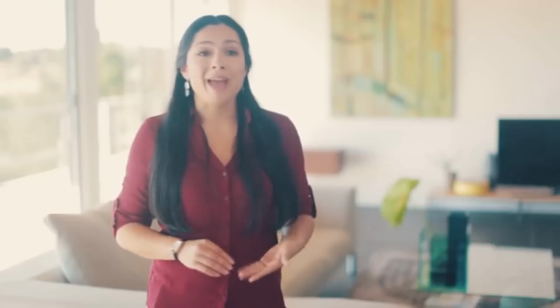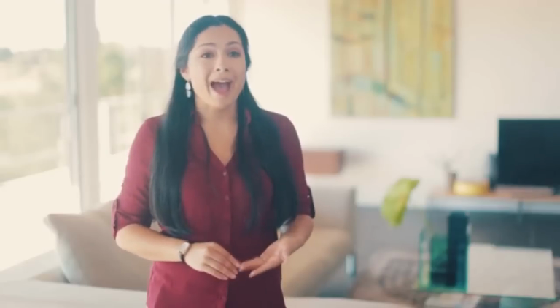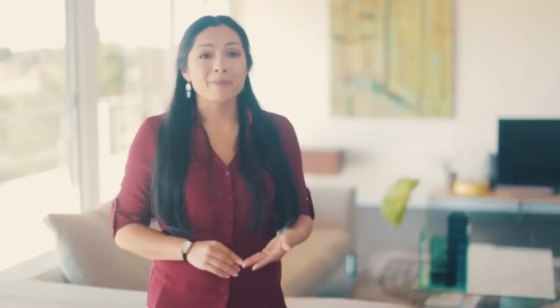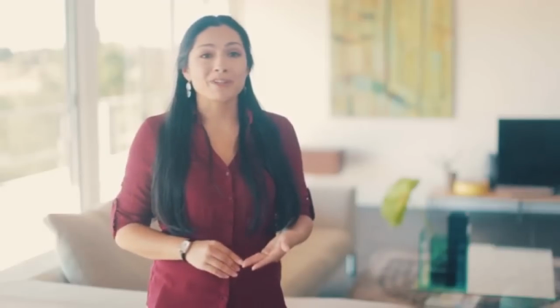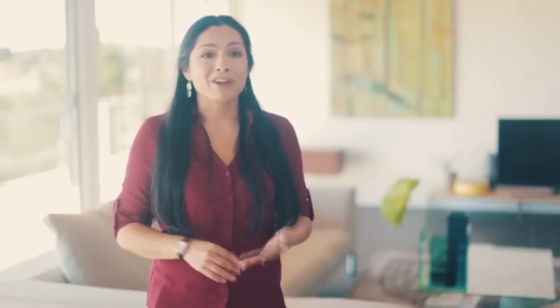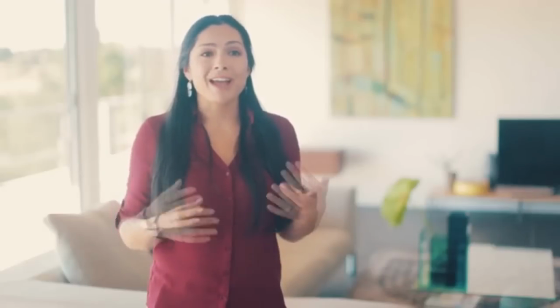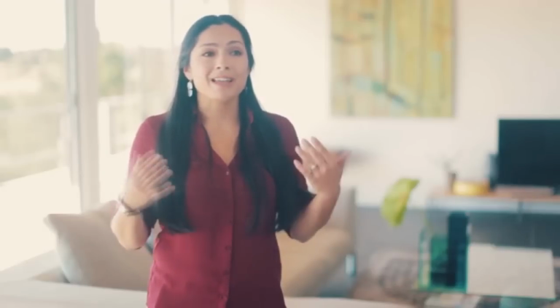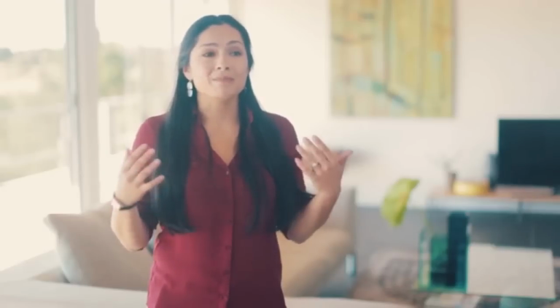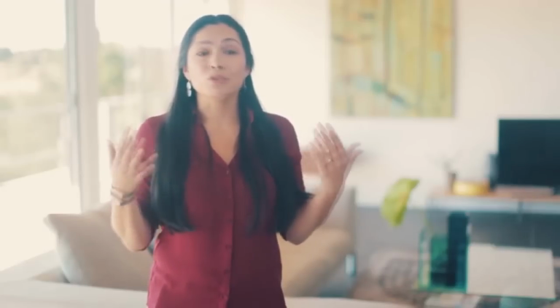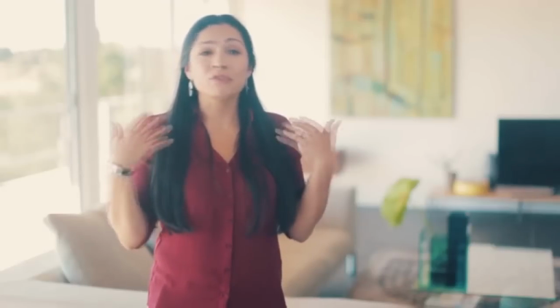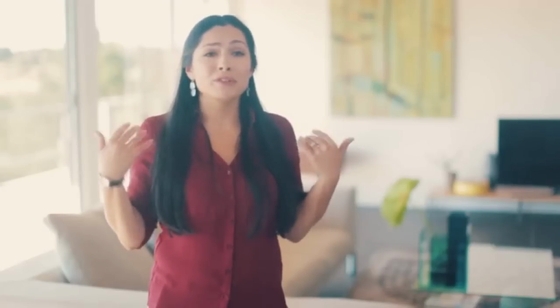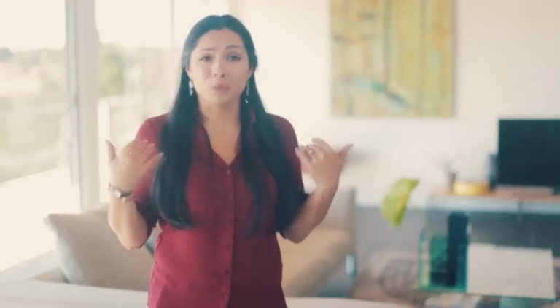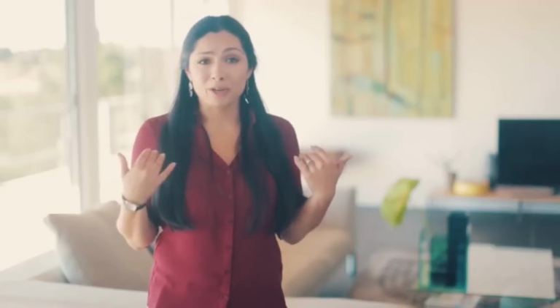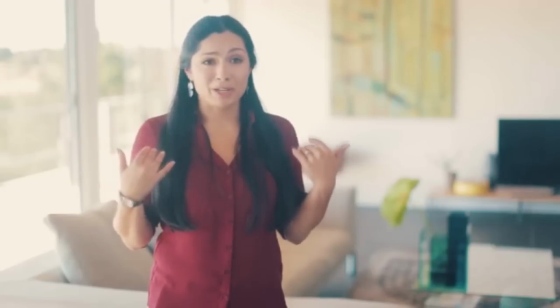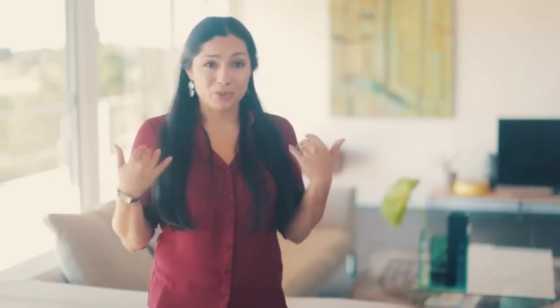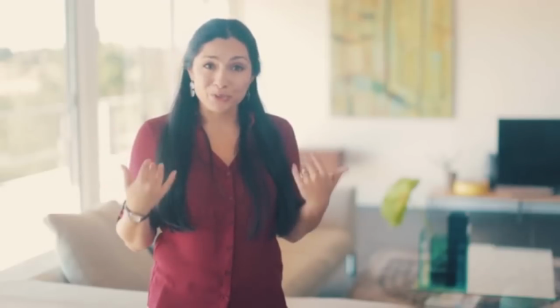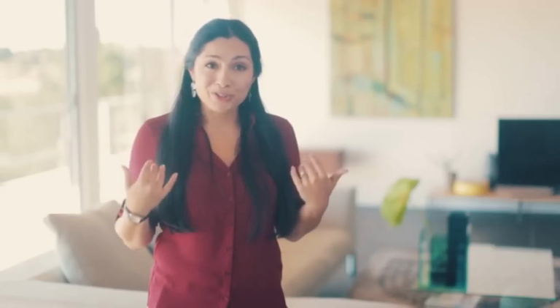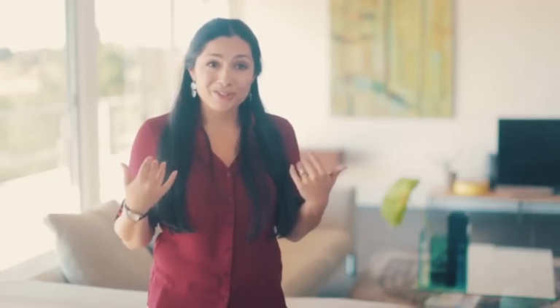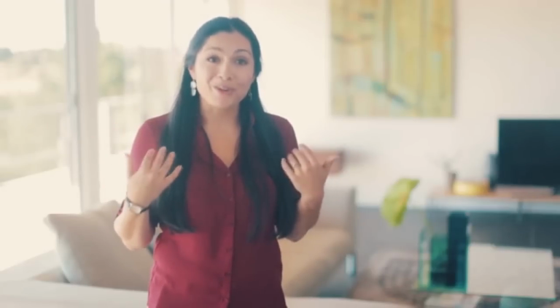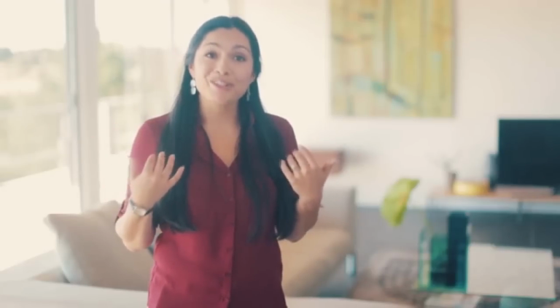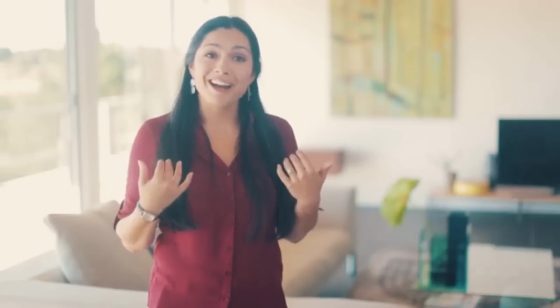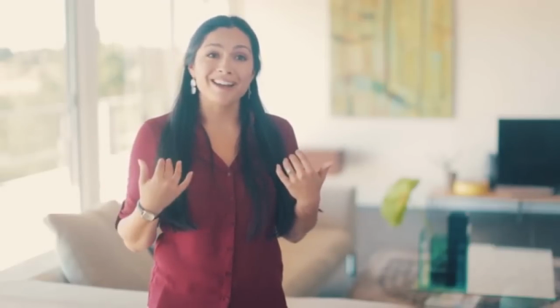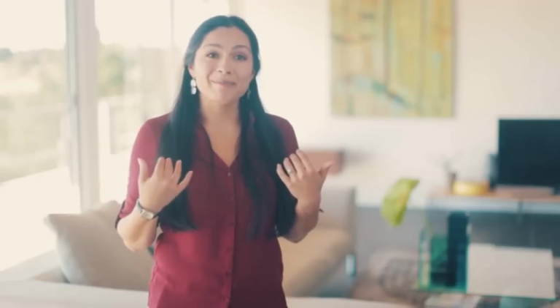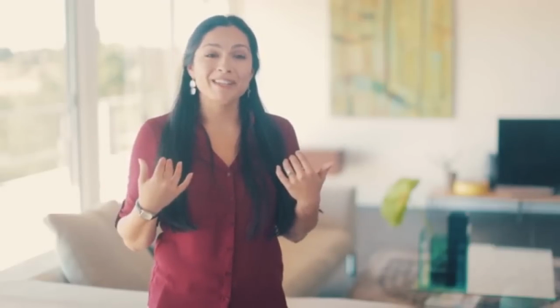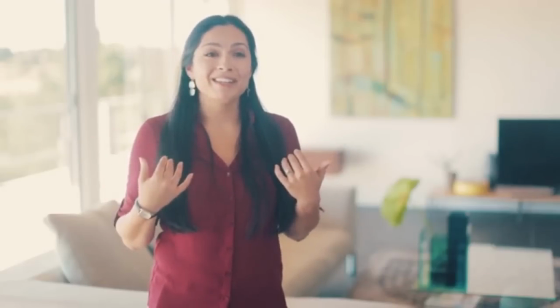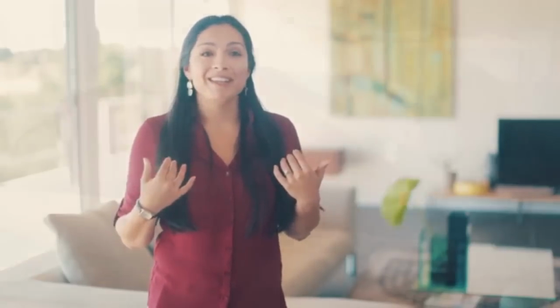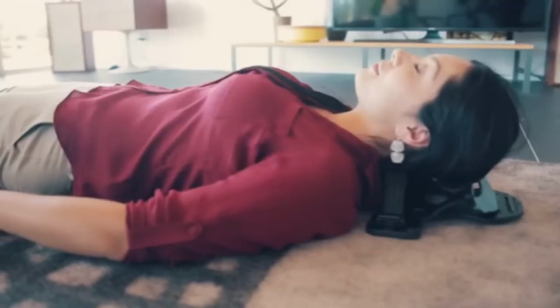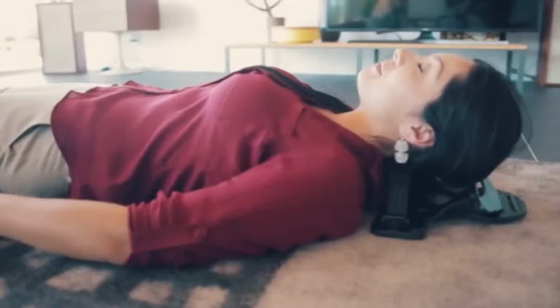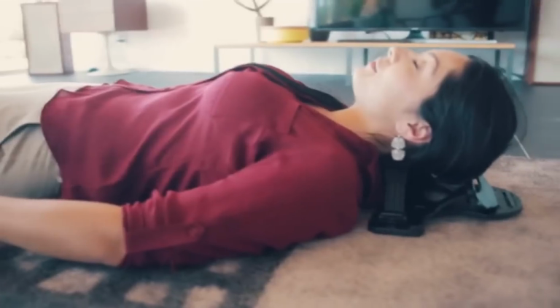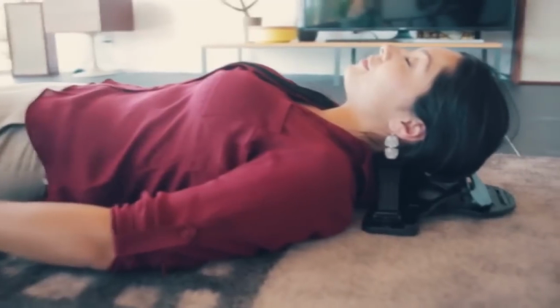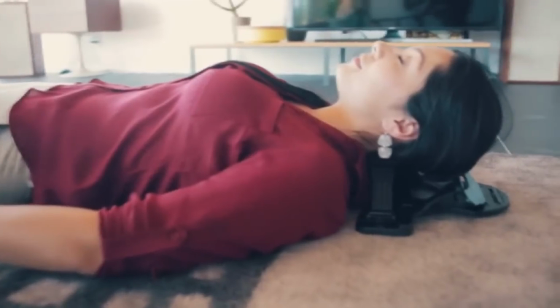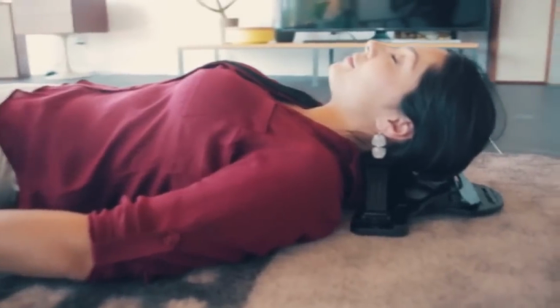I'm happier. I don't feel this weight on my shoulders all the time. It's been really amazing.